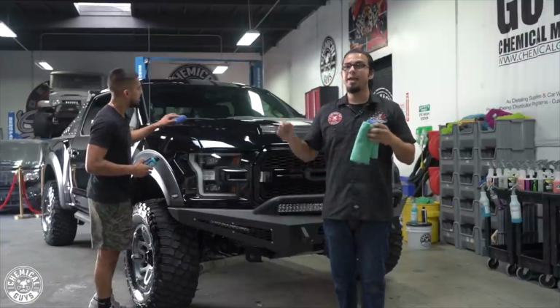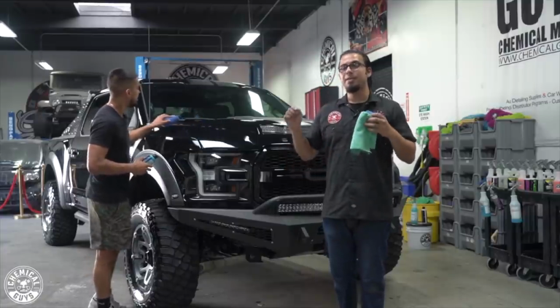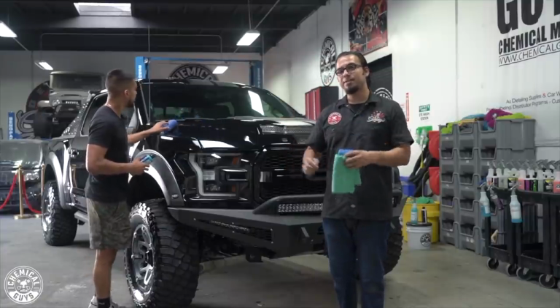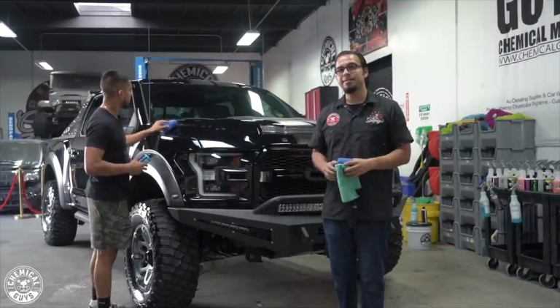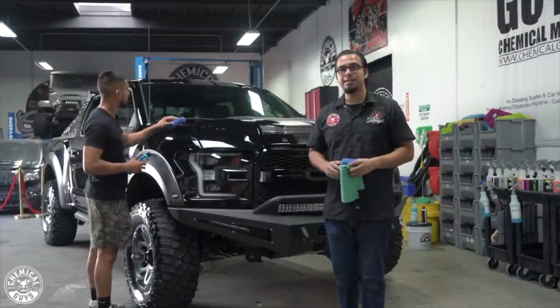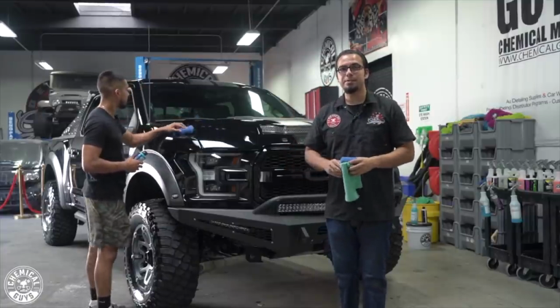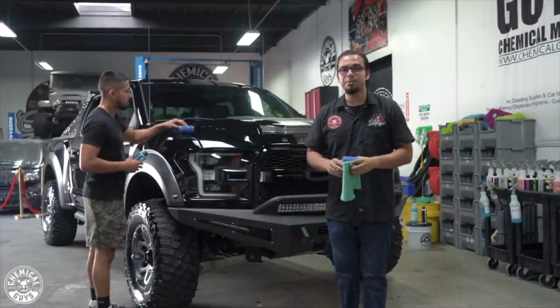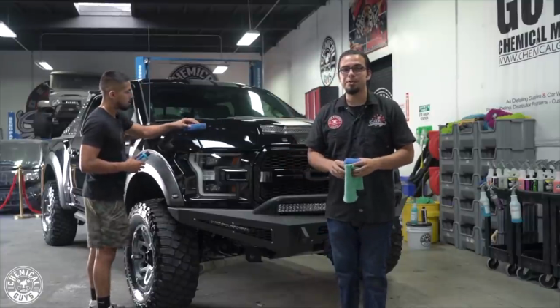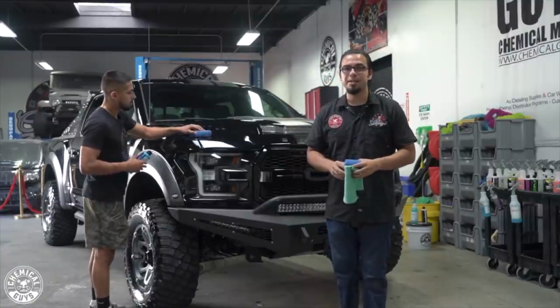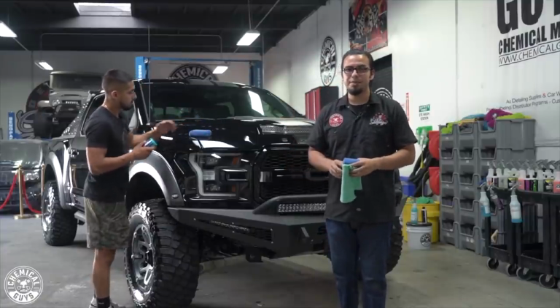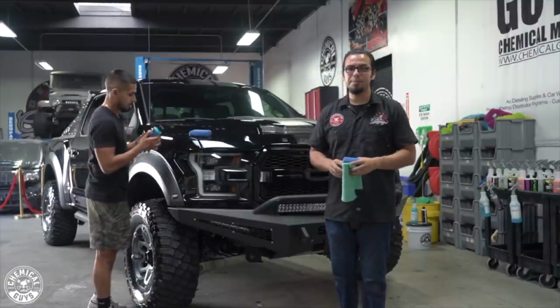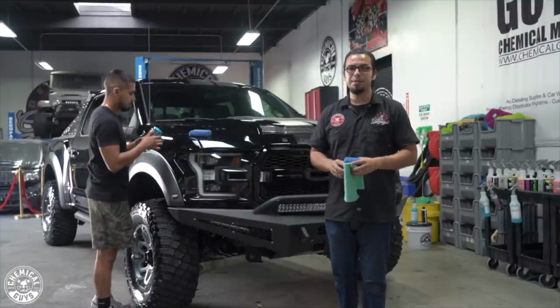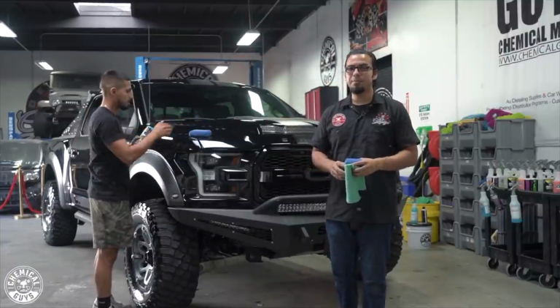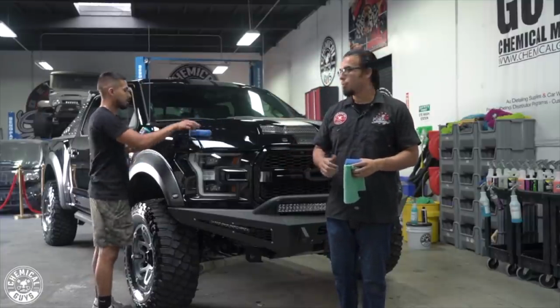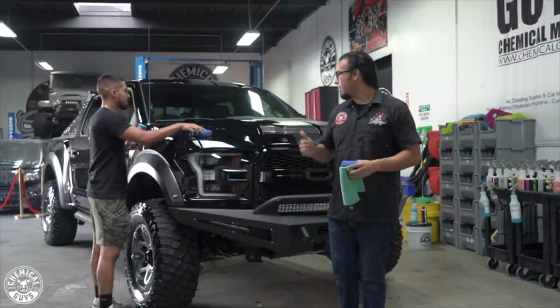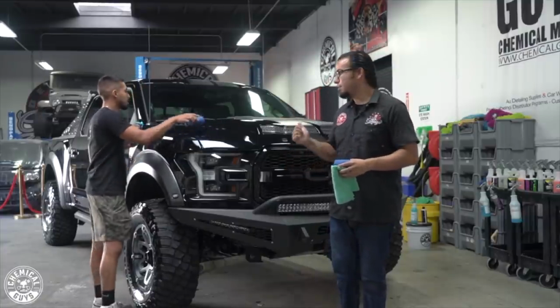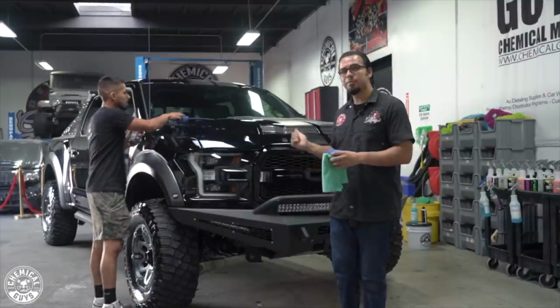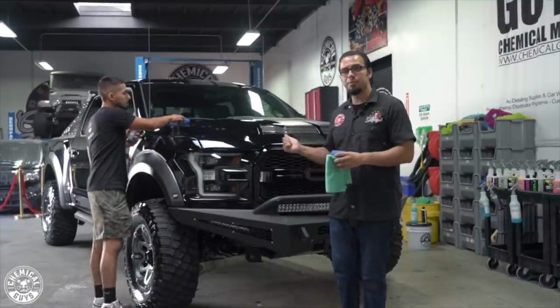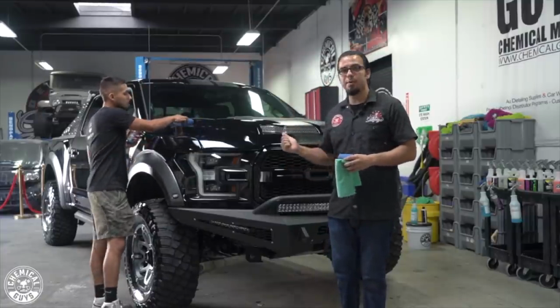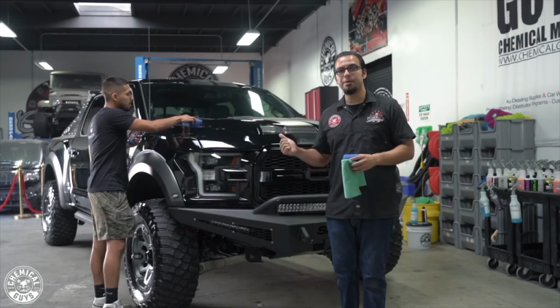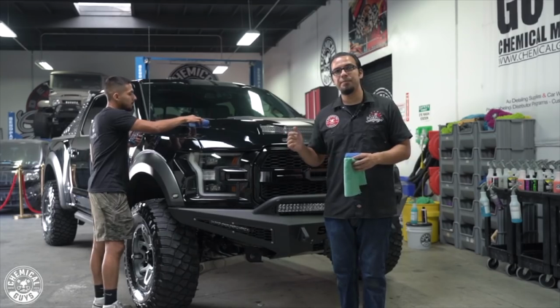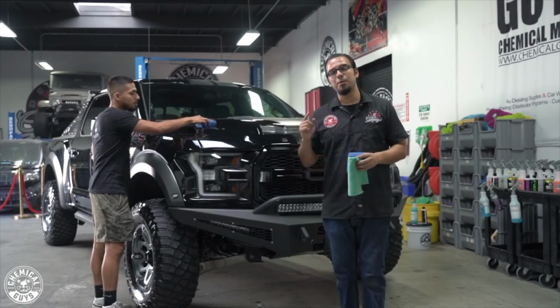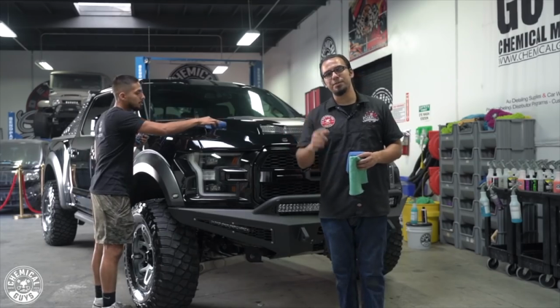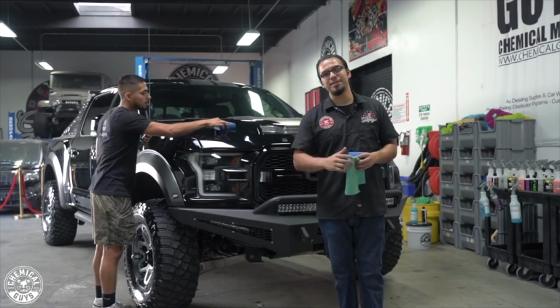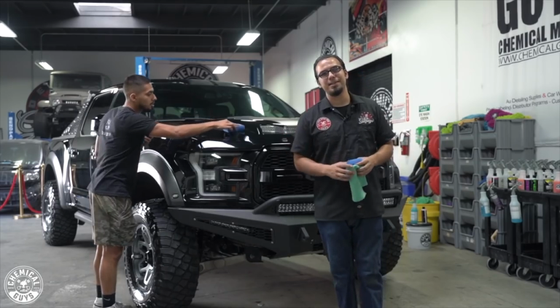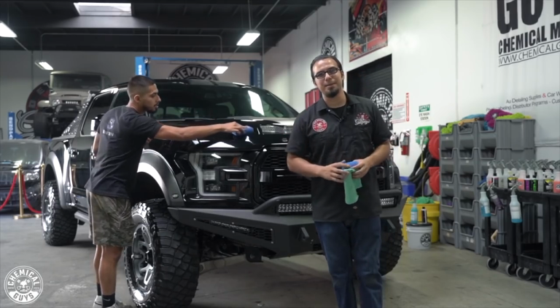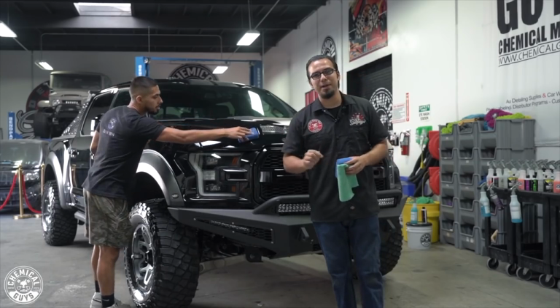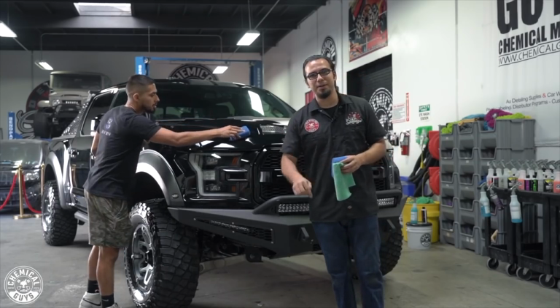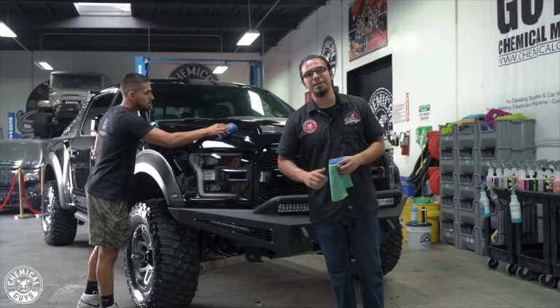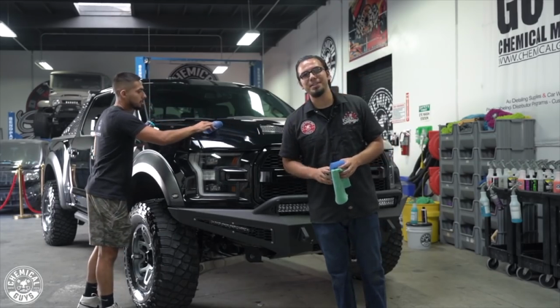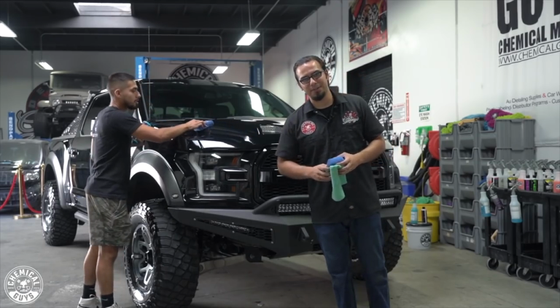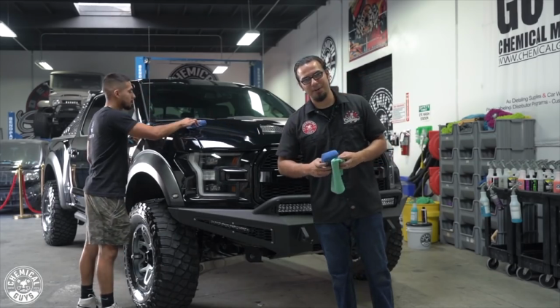If you guys liked today's video, be sure to give it a thumbs up, drop some love for the Raptor, and we'll see you guys next time right here in the Detail Garage.